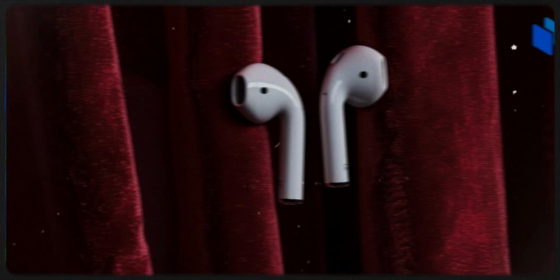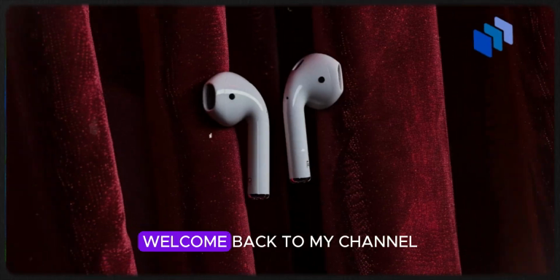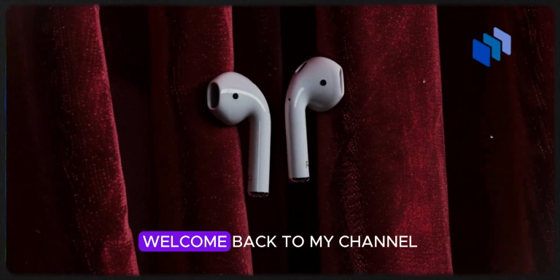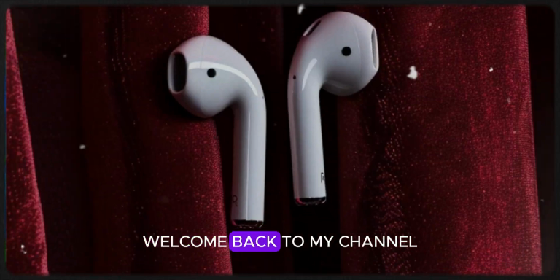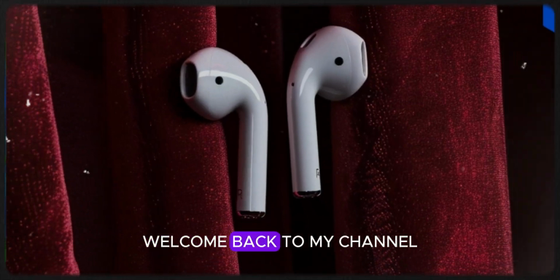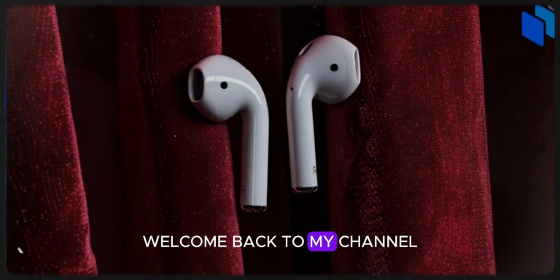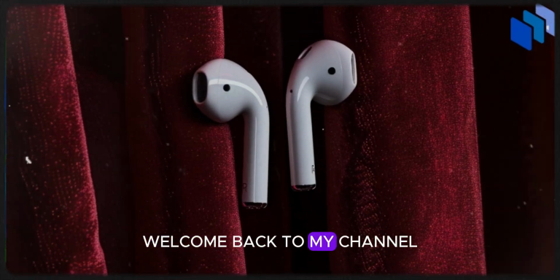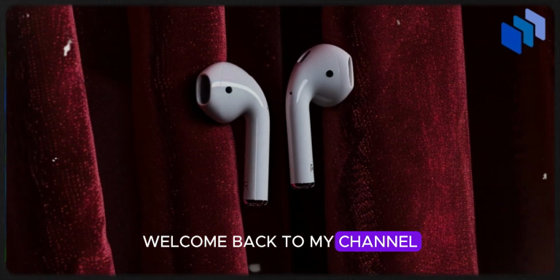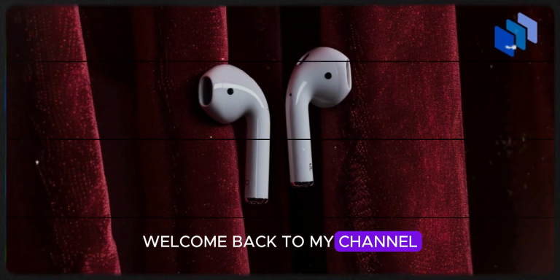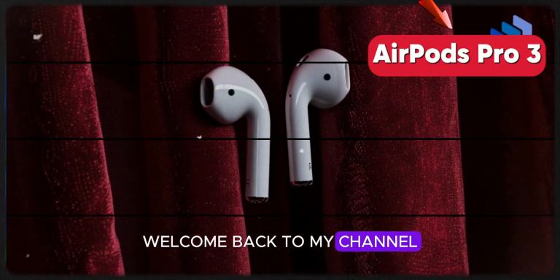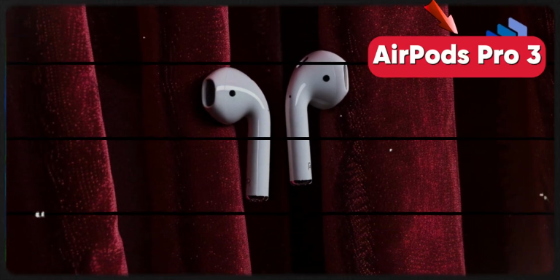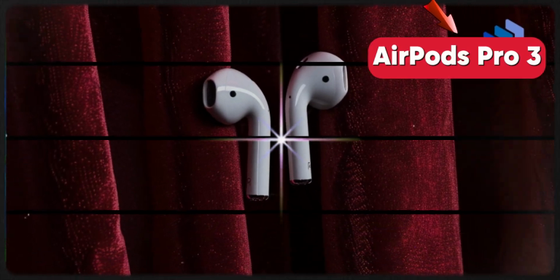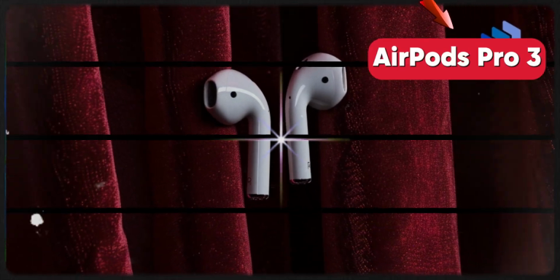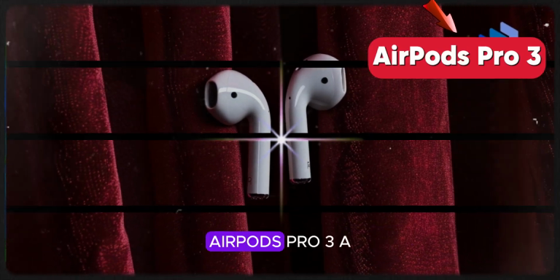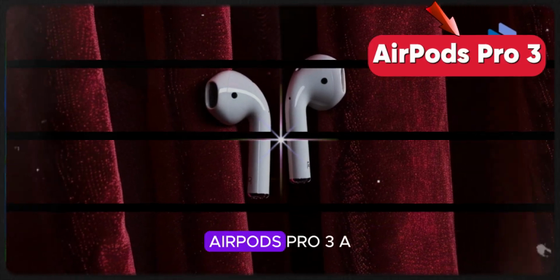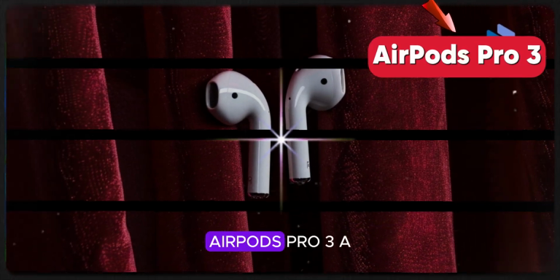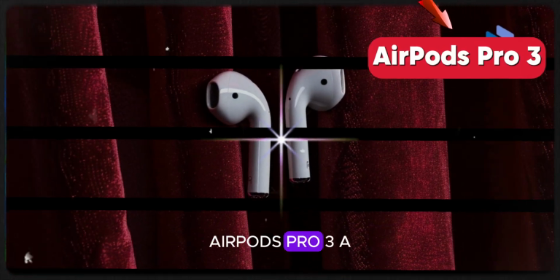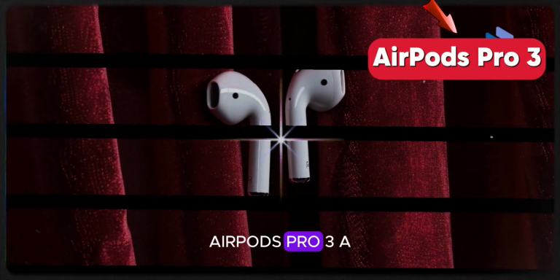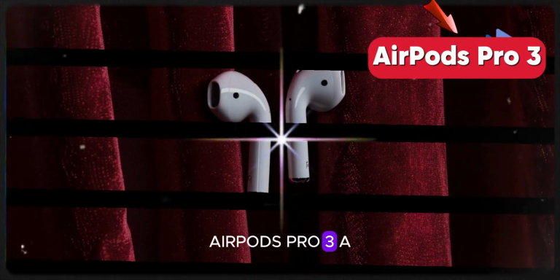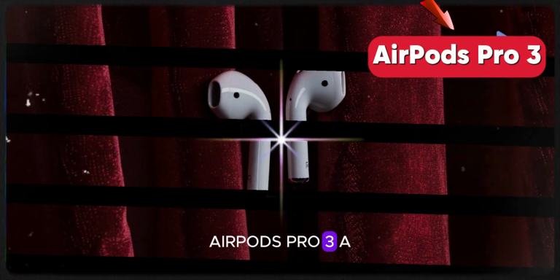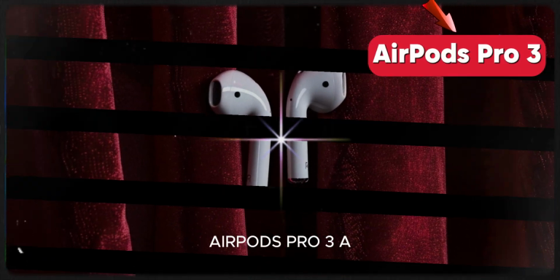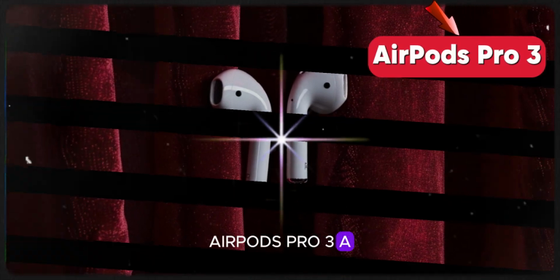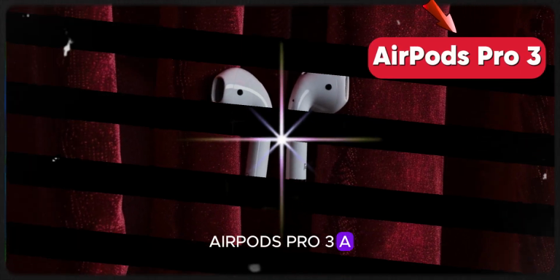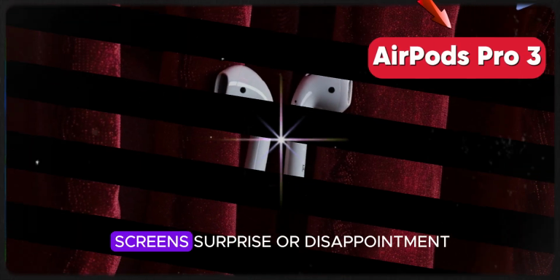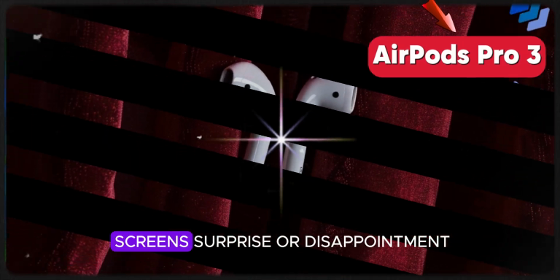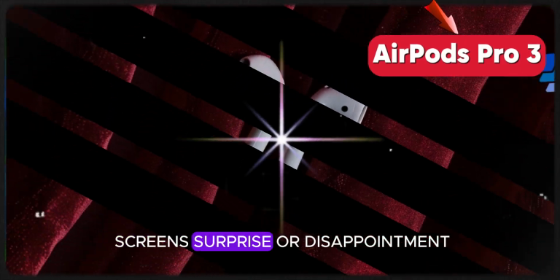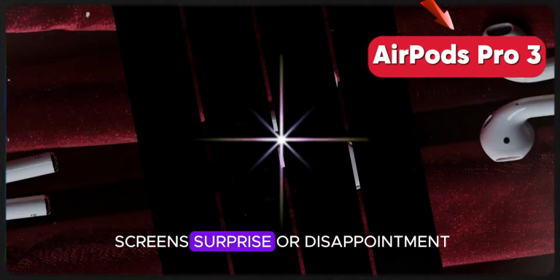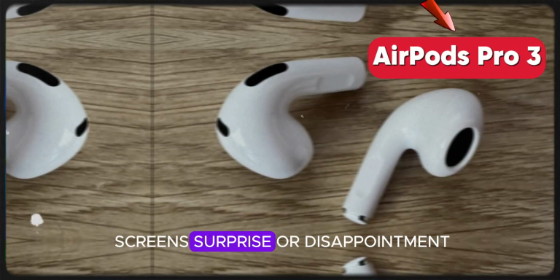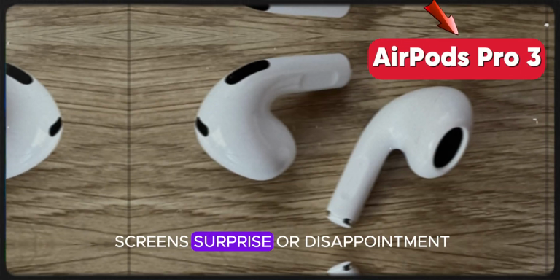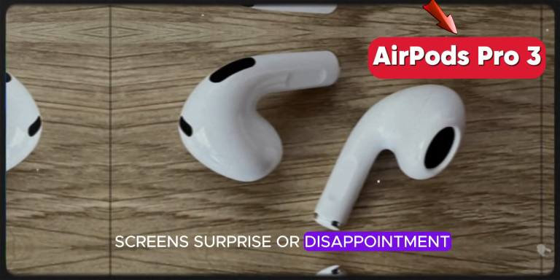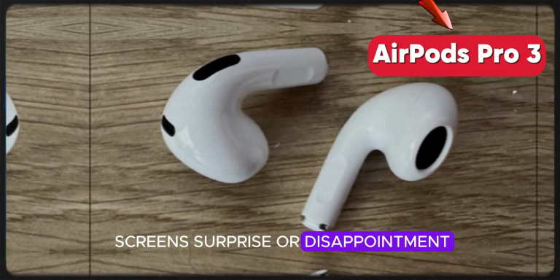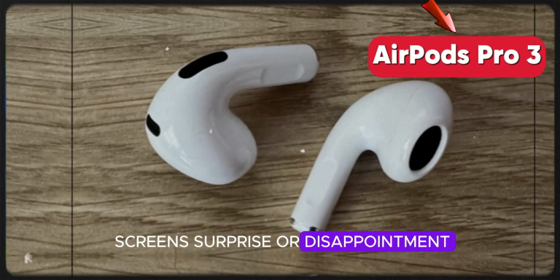Welcome back to my channel. AirPods Pro 3 — a screen surprise or disappointment?